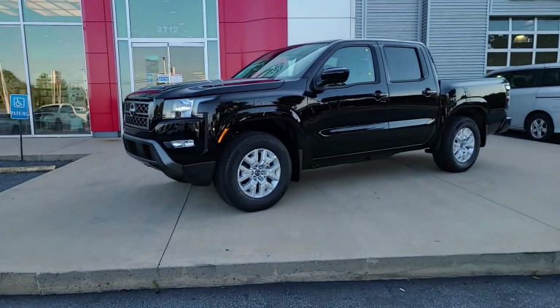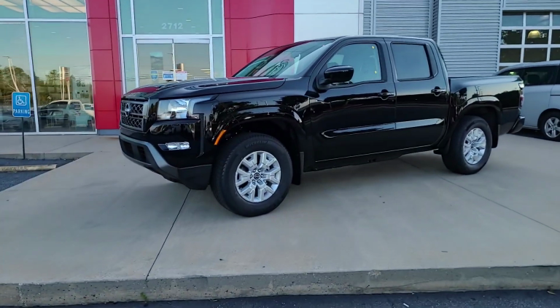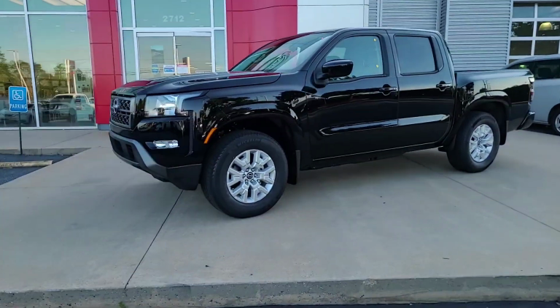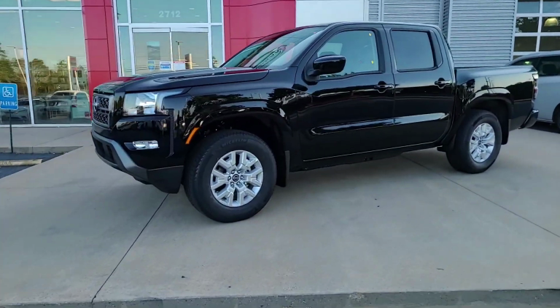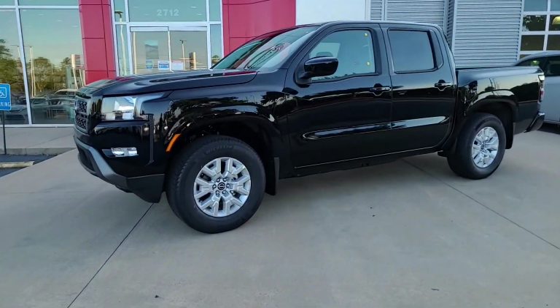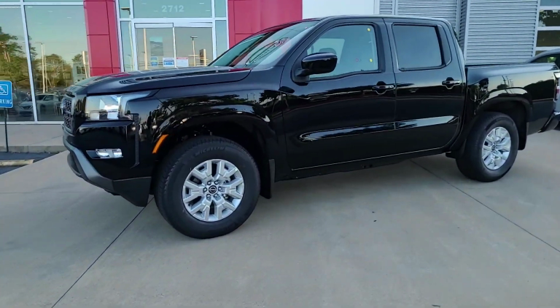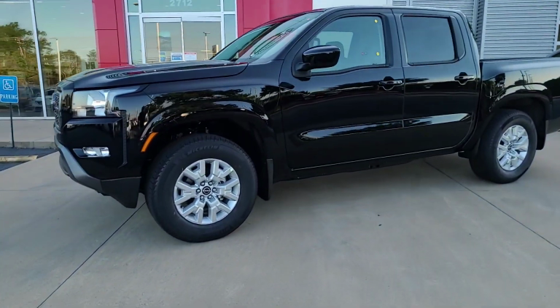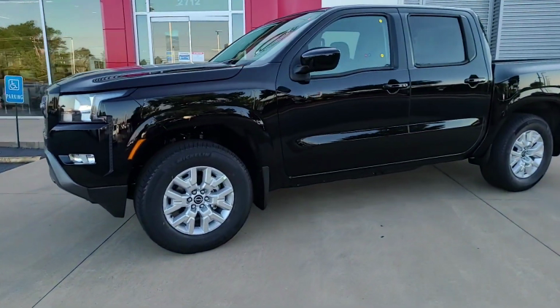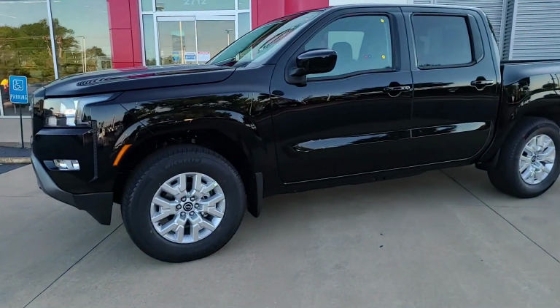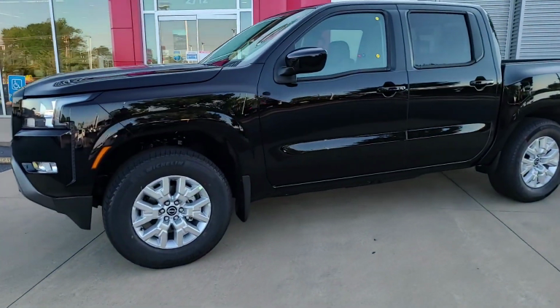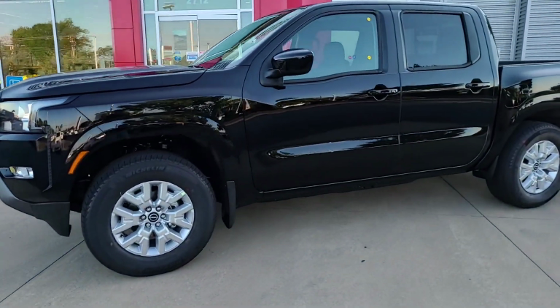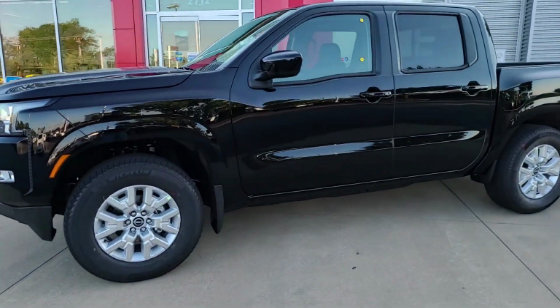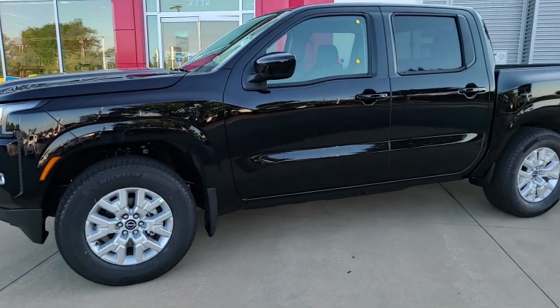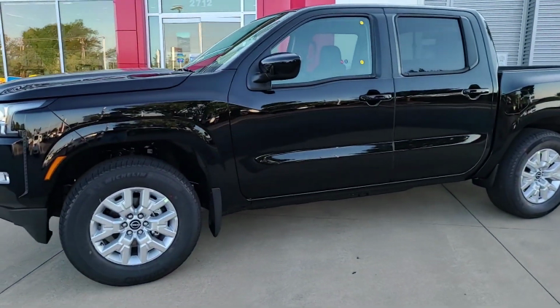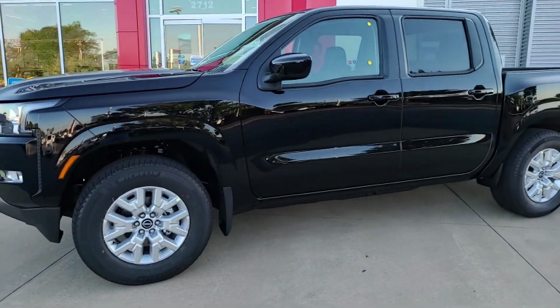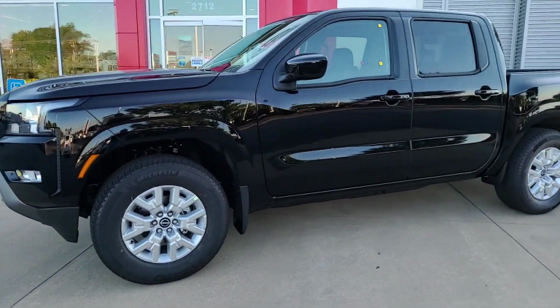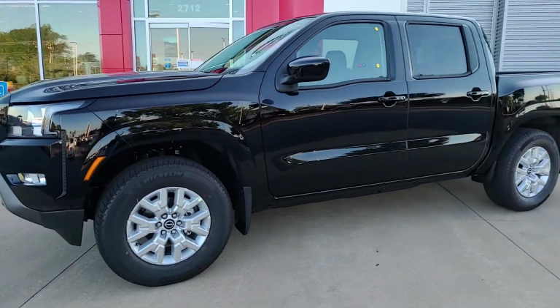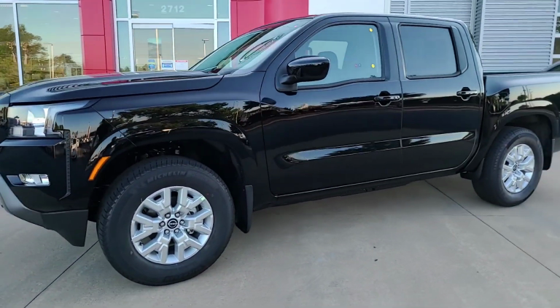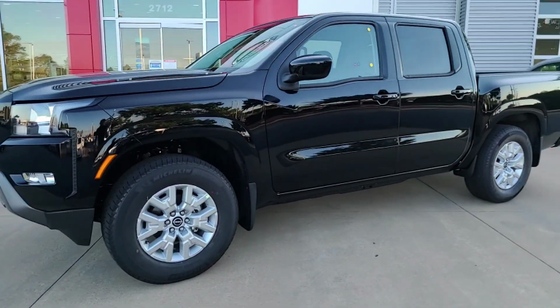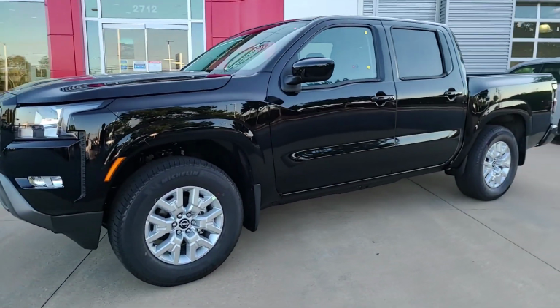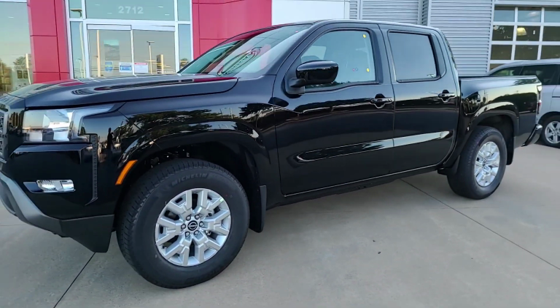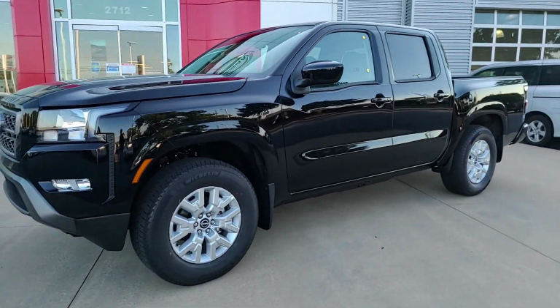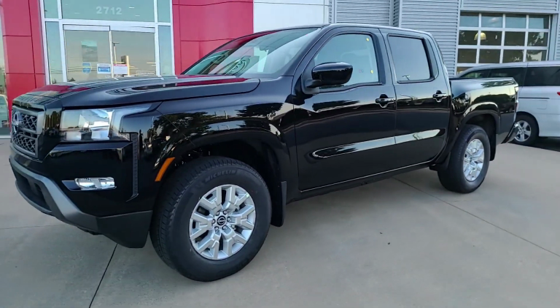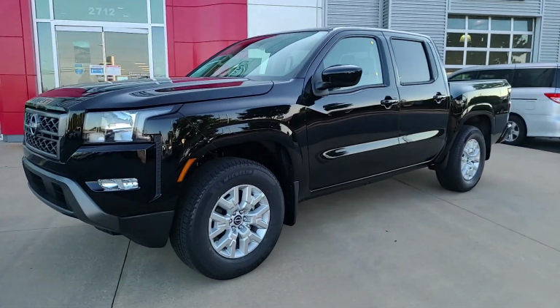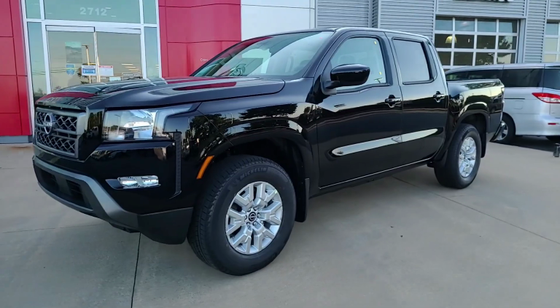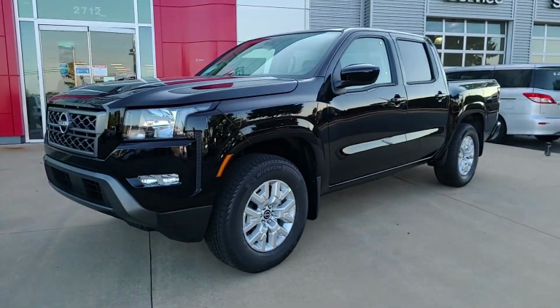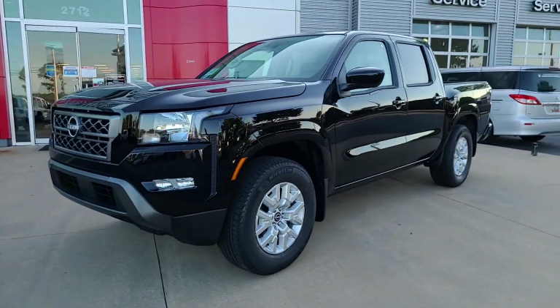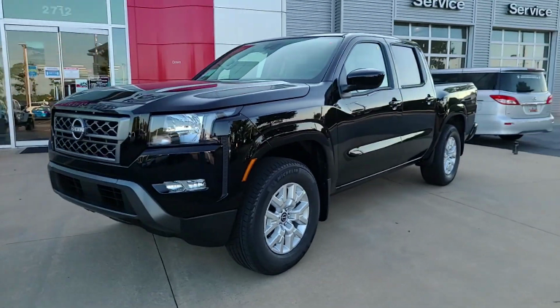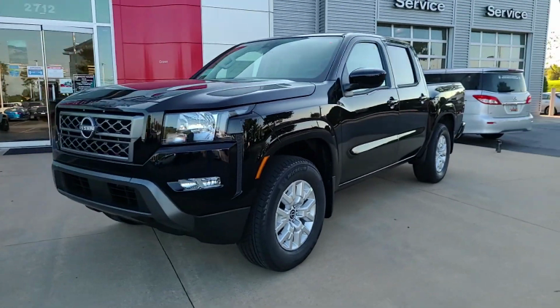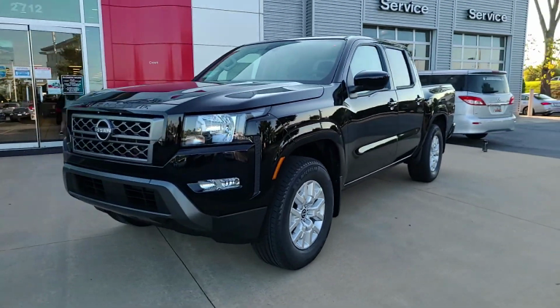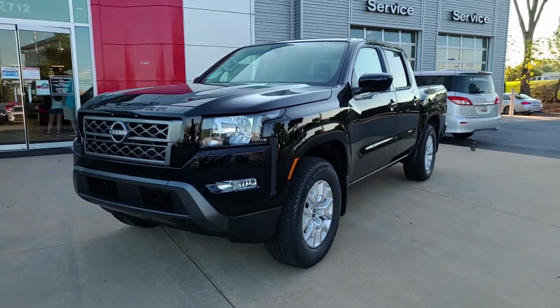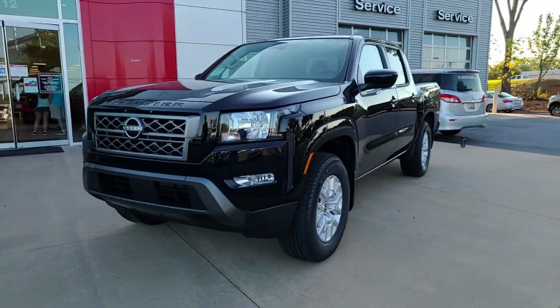Hey guys, the Car Scene here coming at you with another video. Today we're checking out this 2022 Nissan Frontier in person.